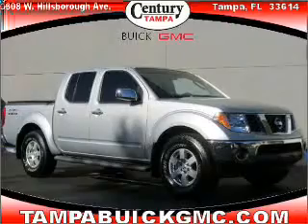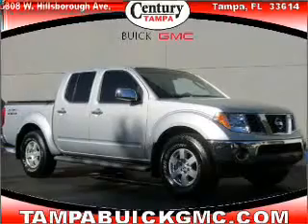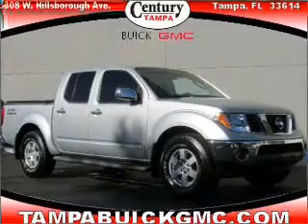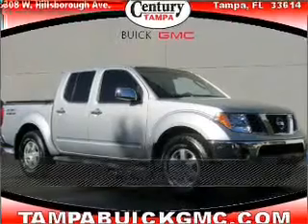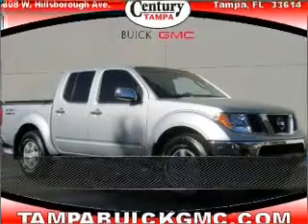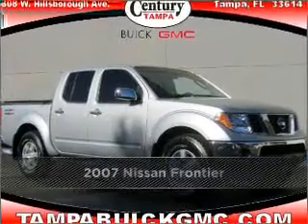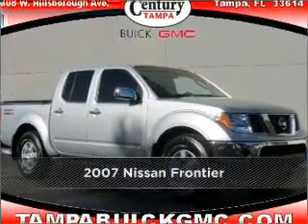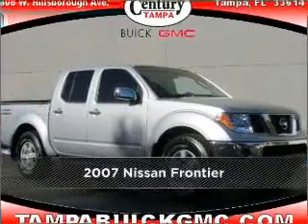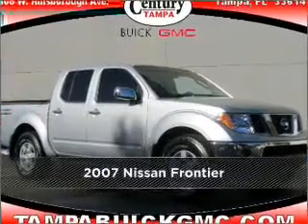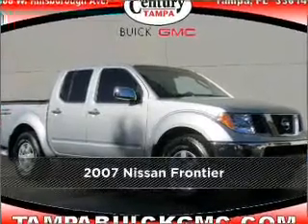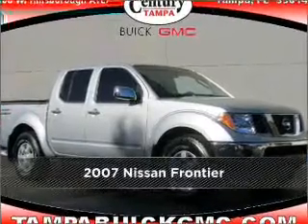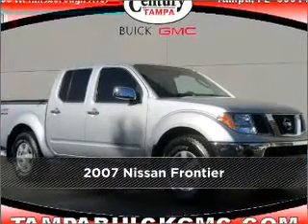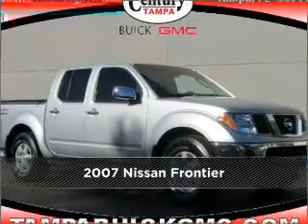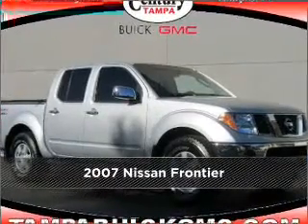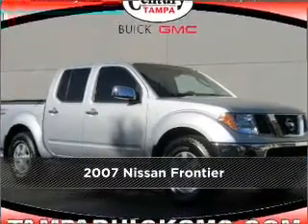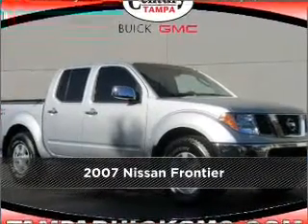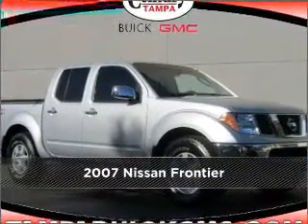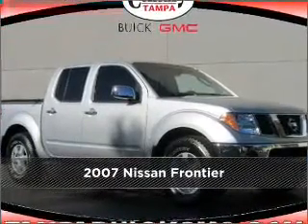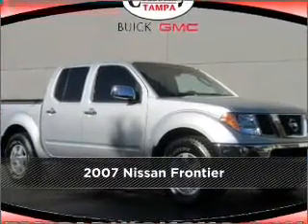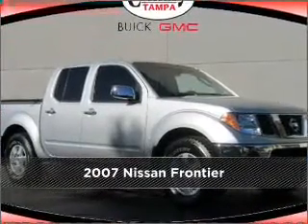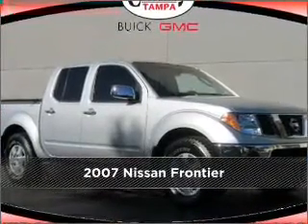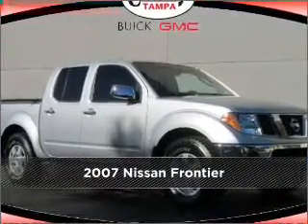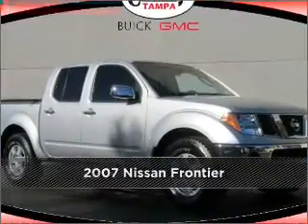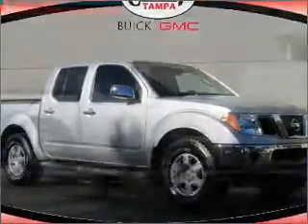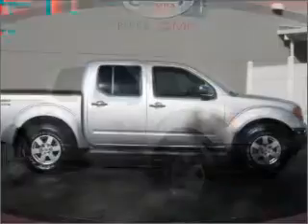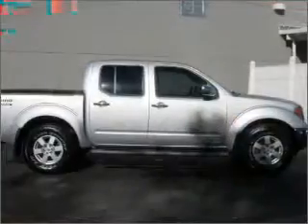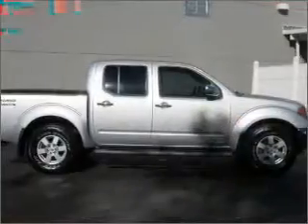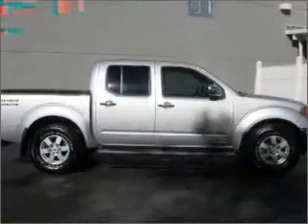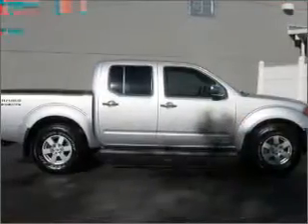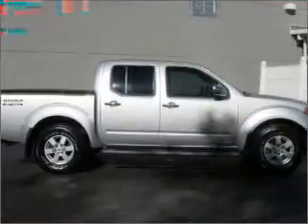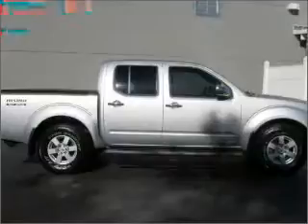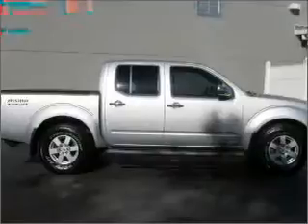This 2007 Nissan Frontier. Discover the vehicle that meets your needs.